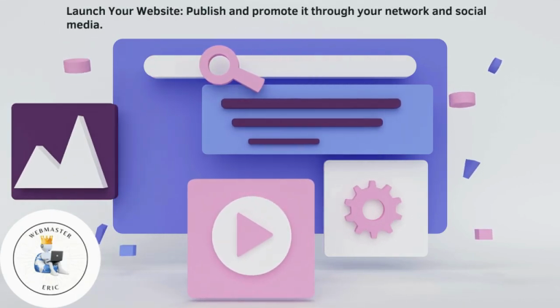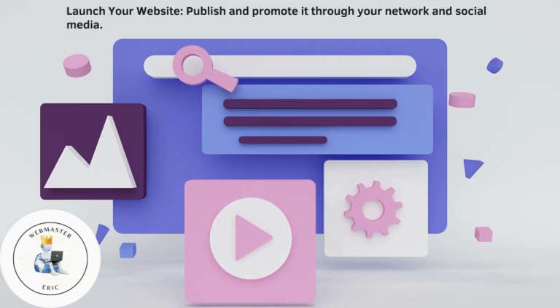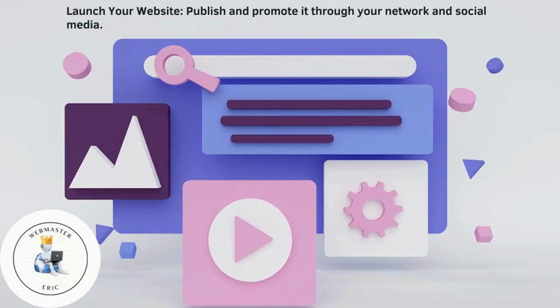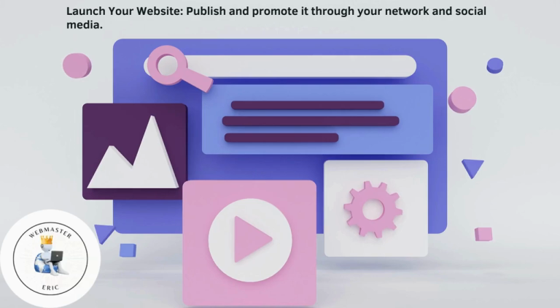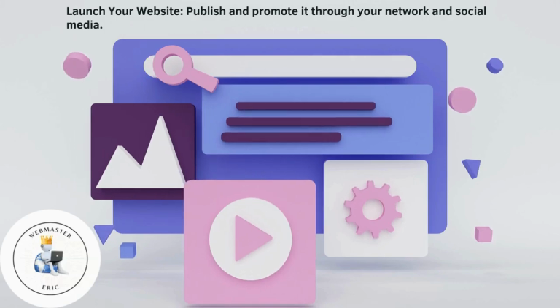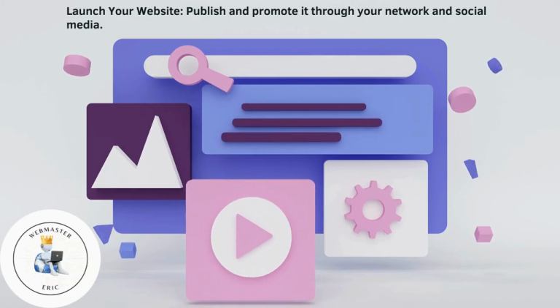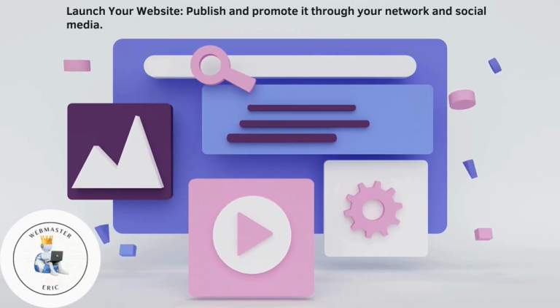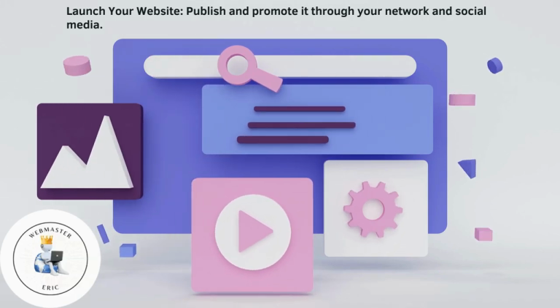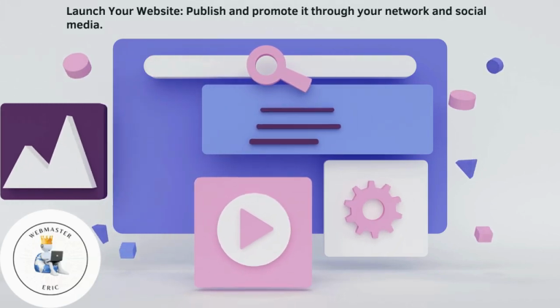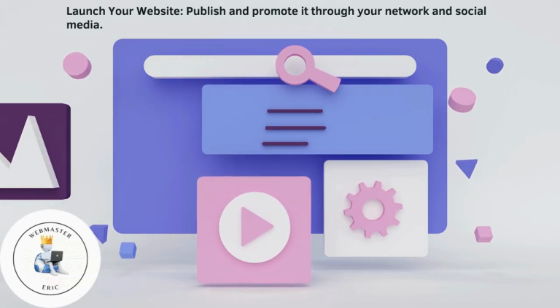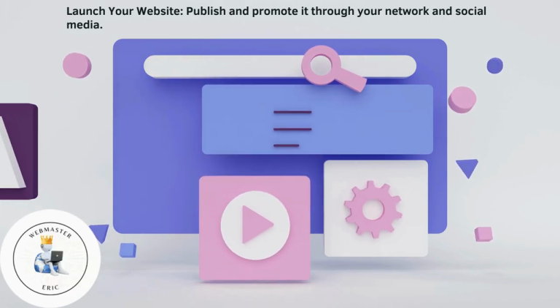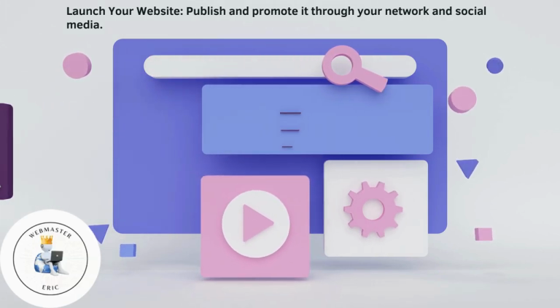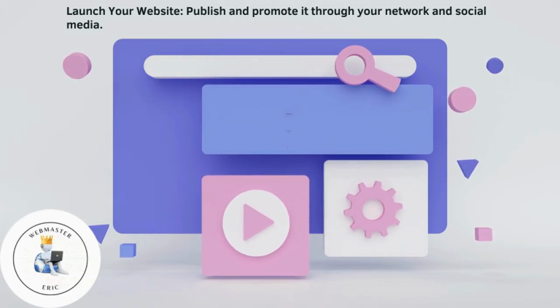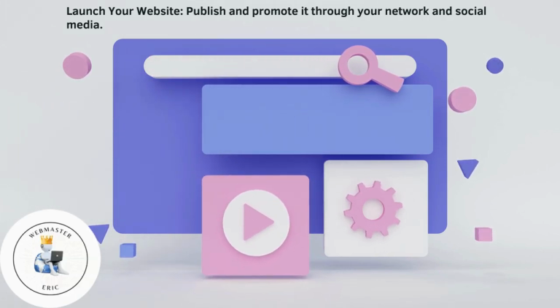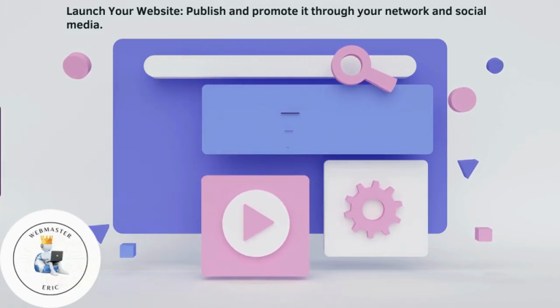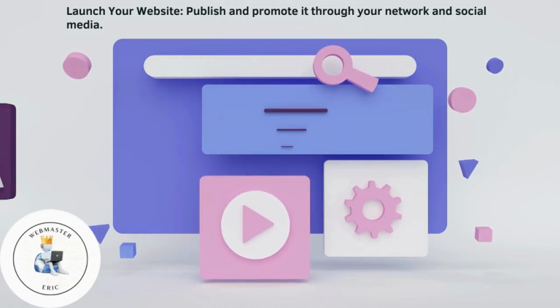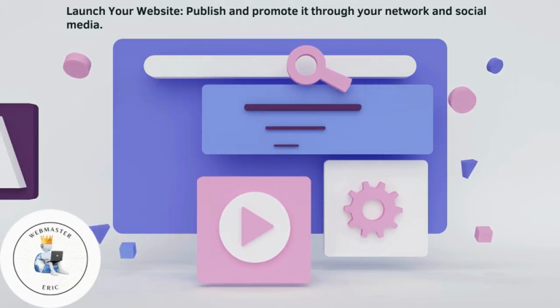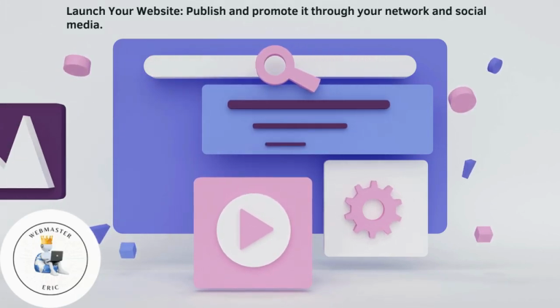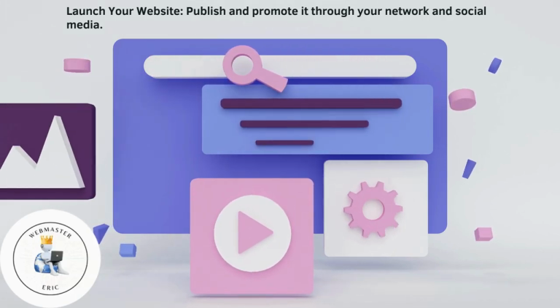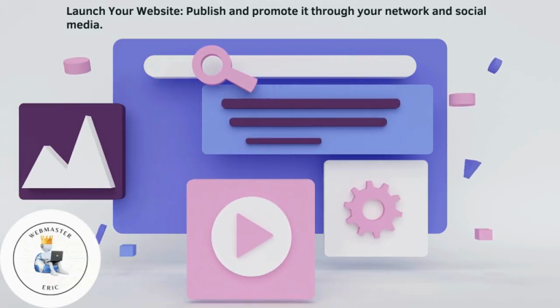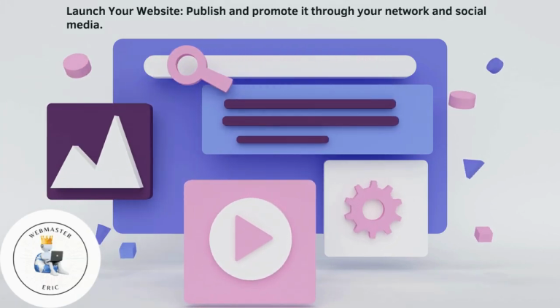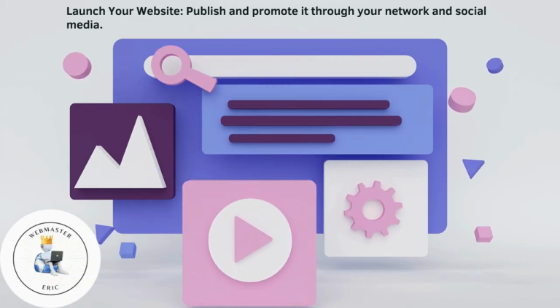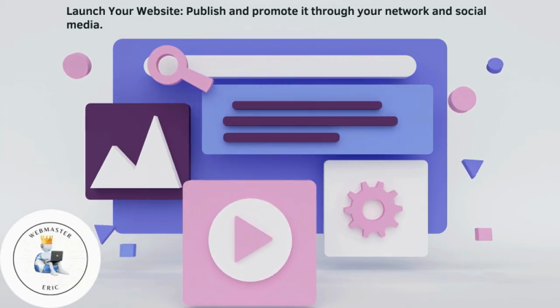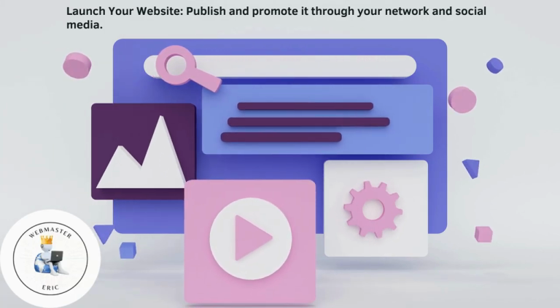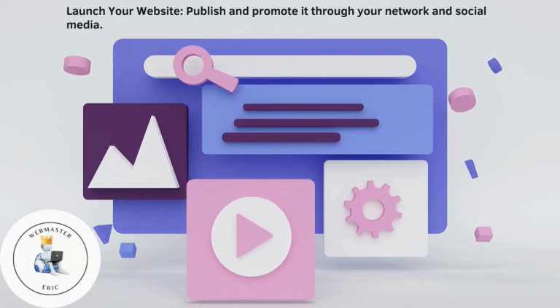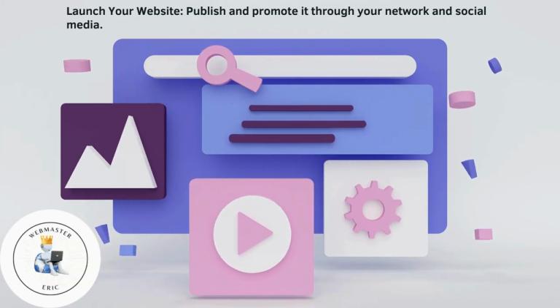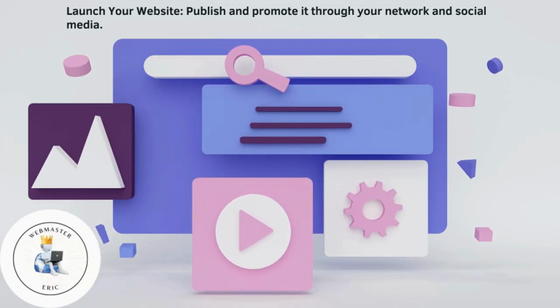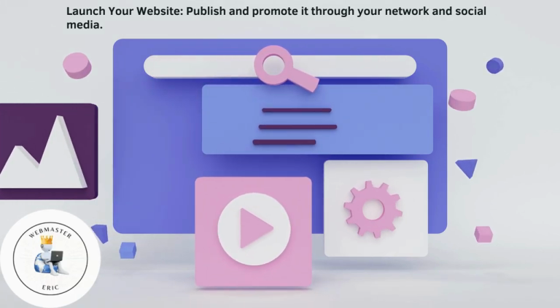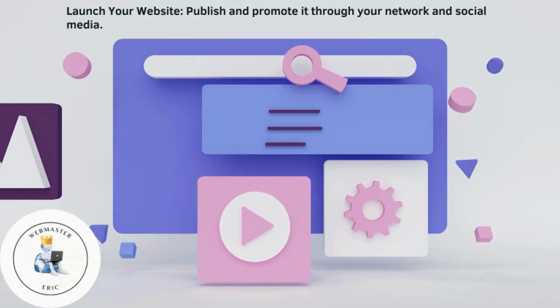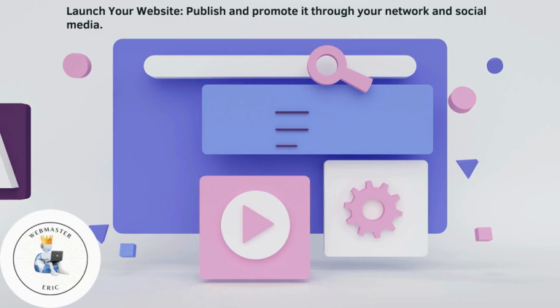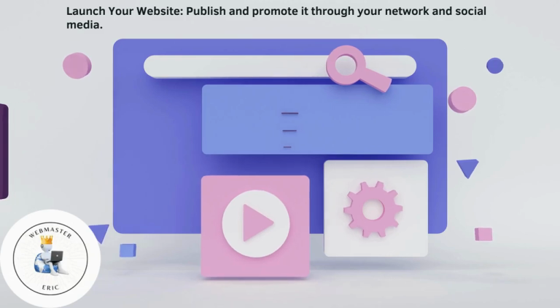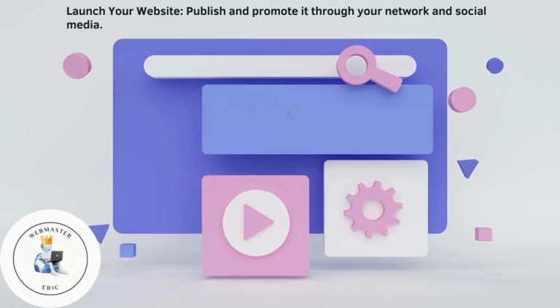Launch your website. Publish and promote it through your network and social media.